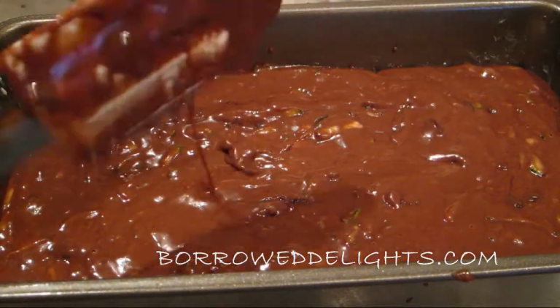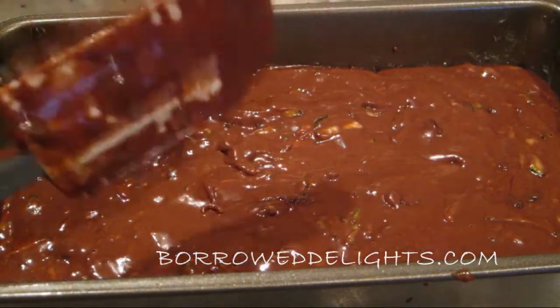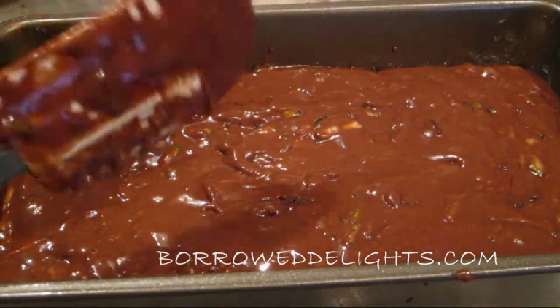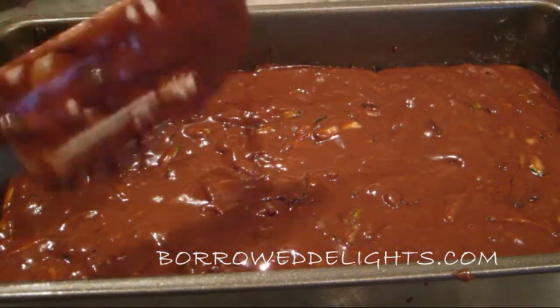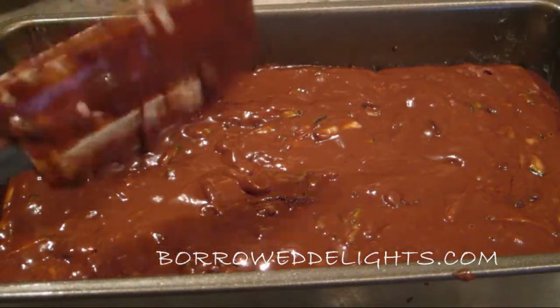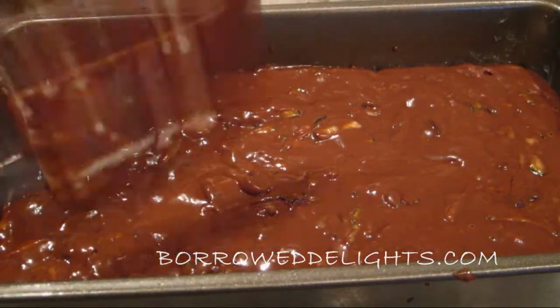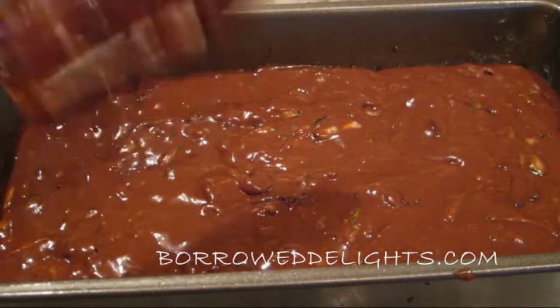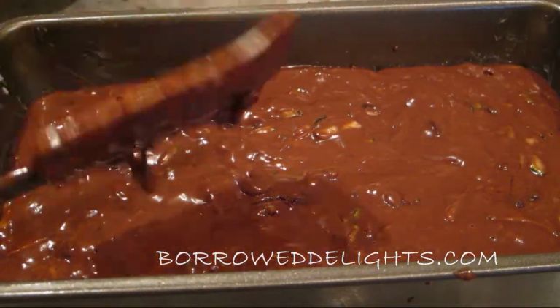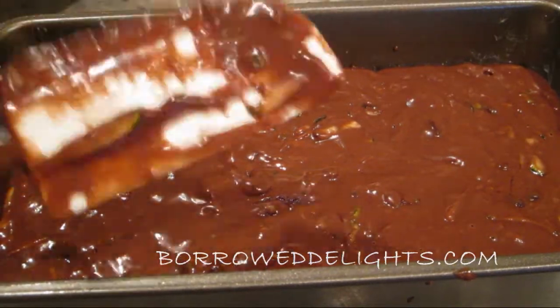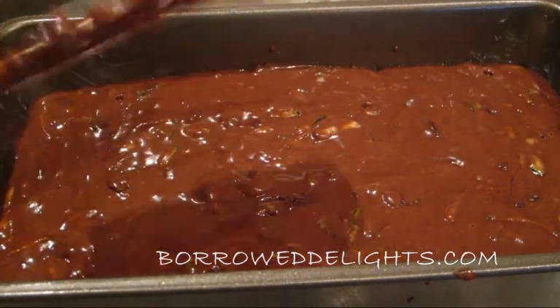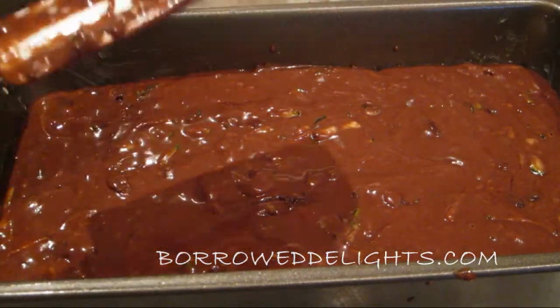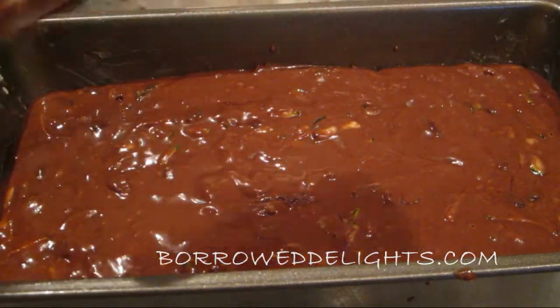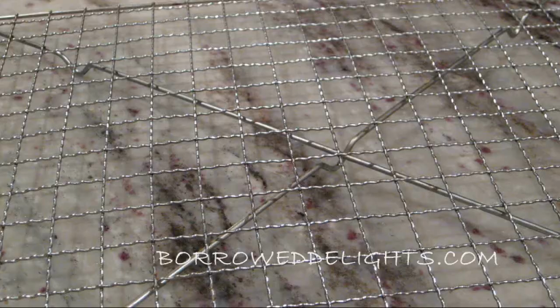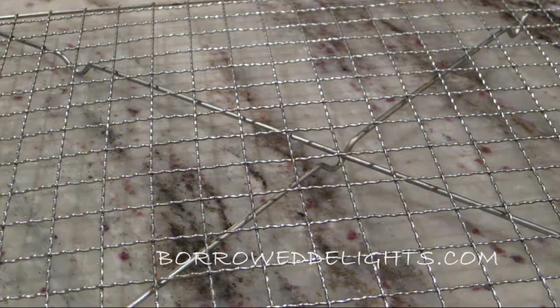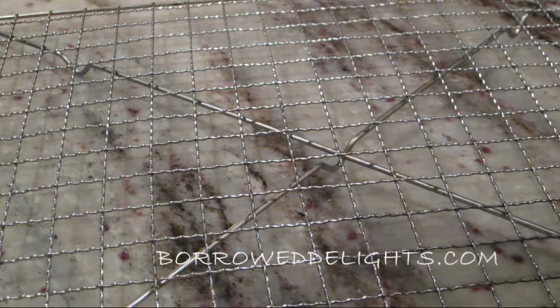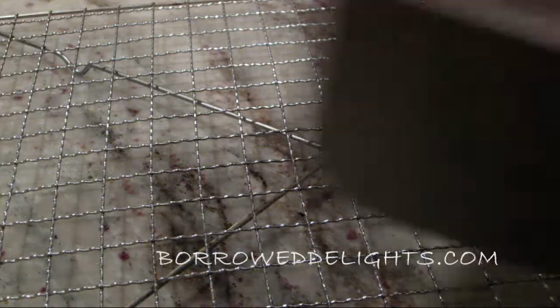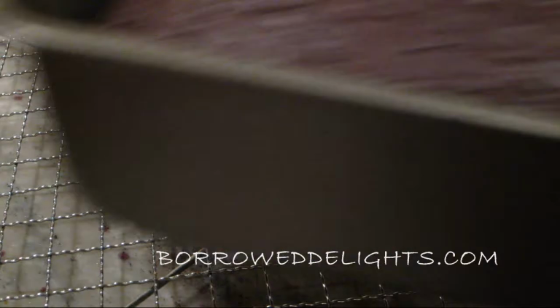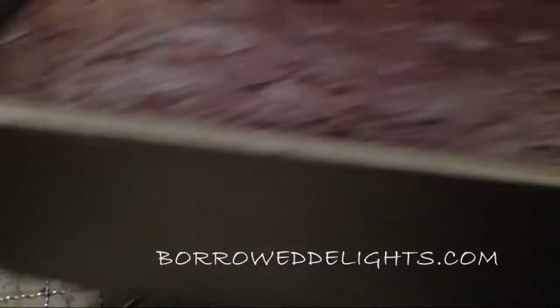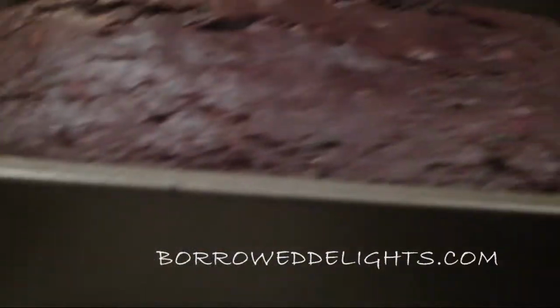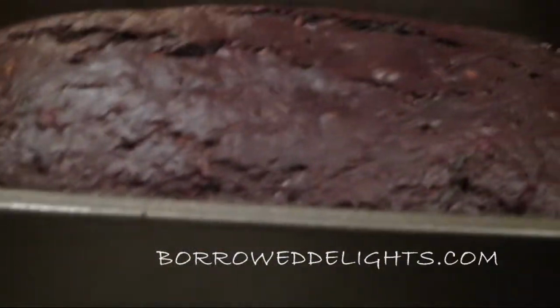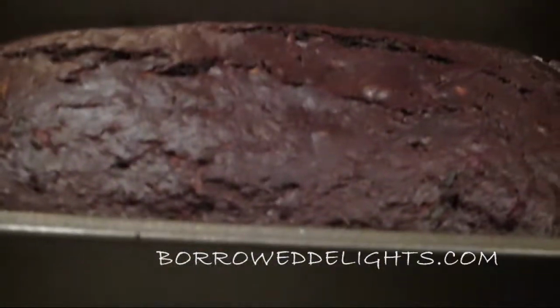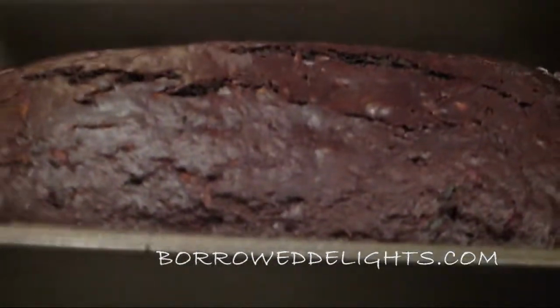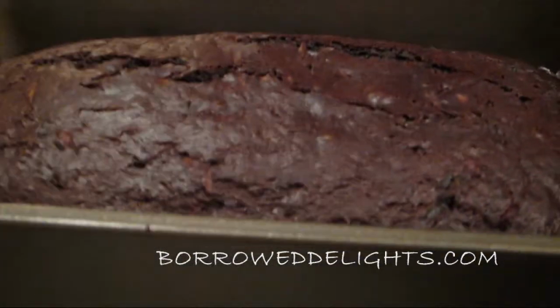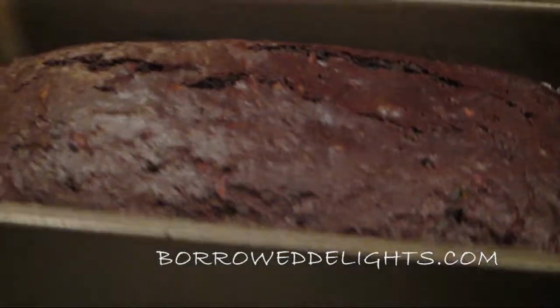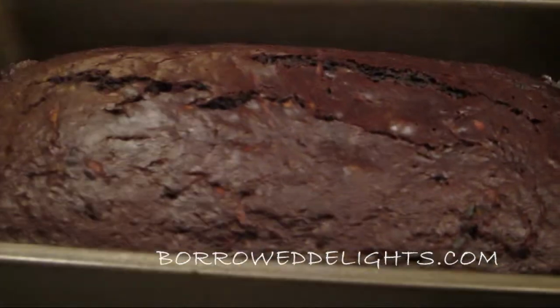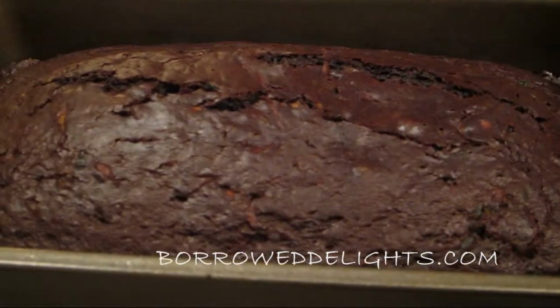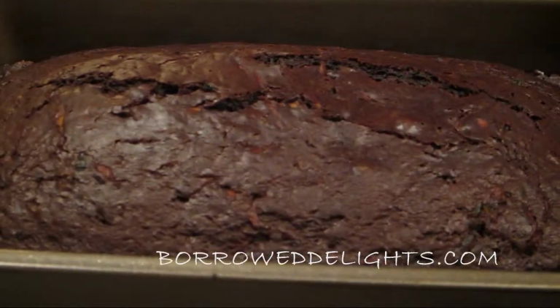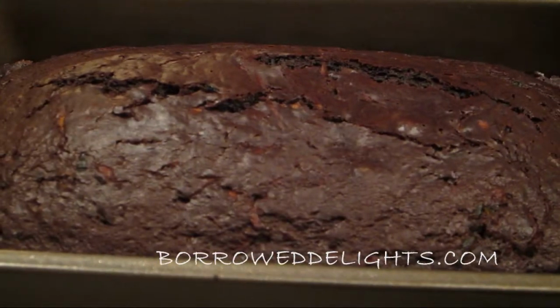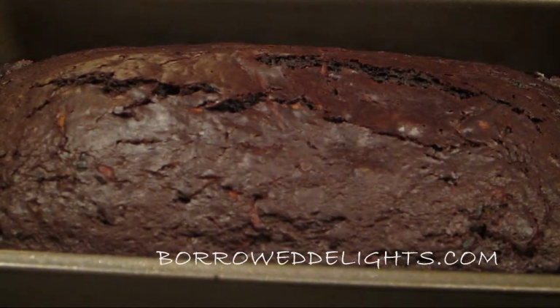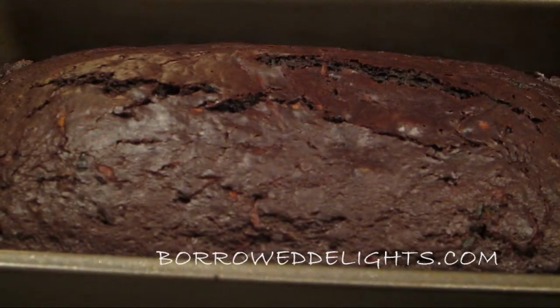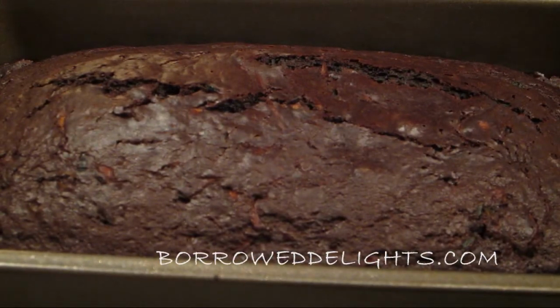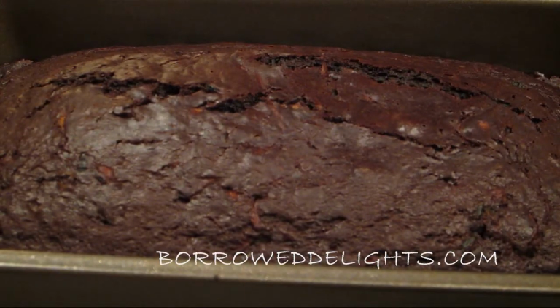Once this is done you'll want to let it cool in the pan for about 10 minutes and then you can invert it onto a cooling rack.